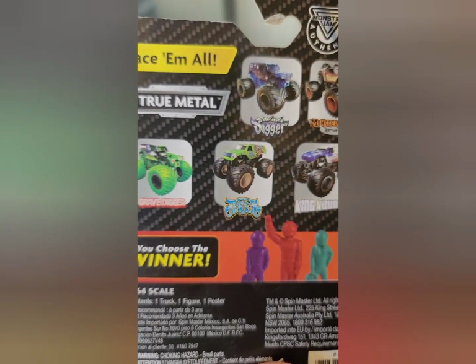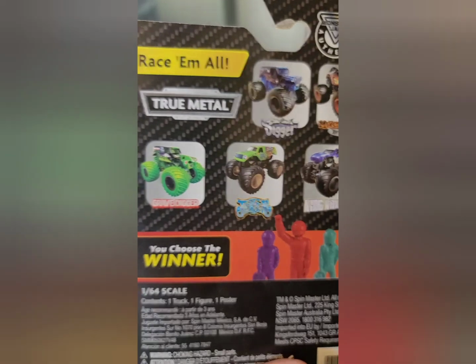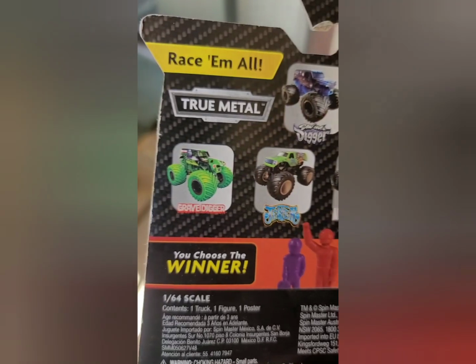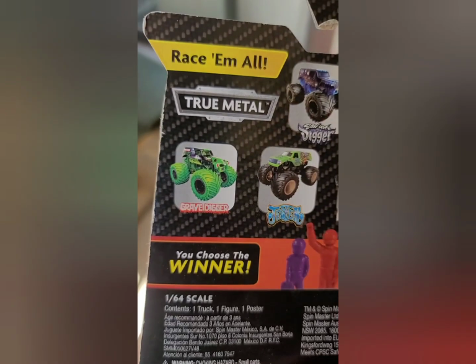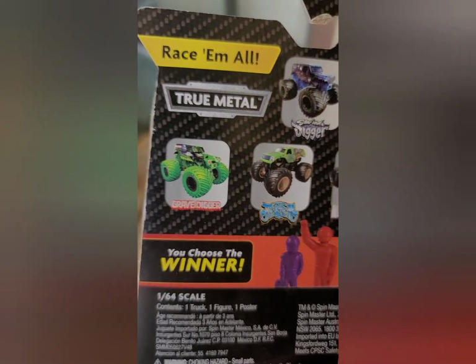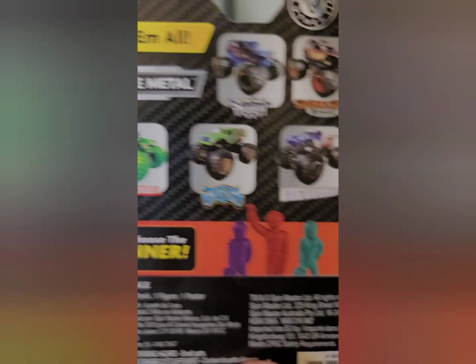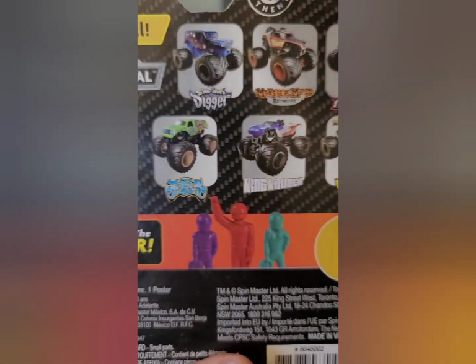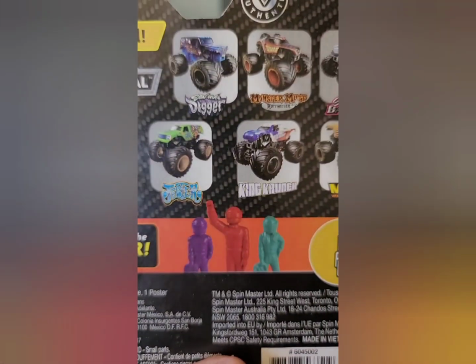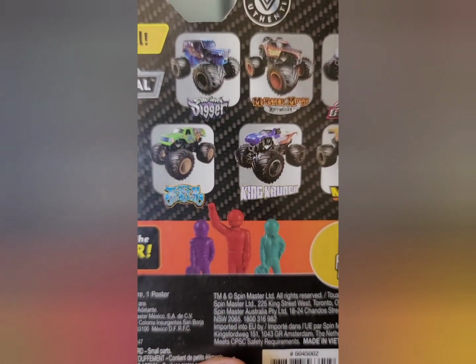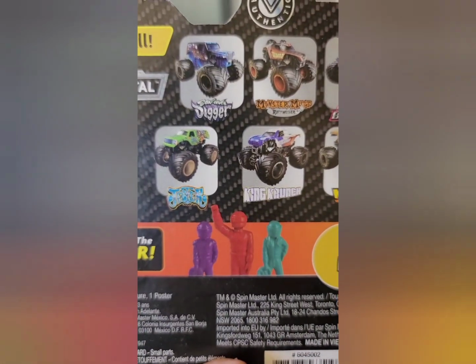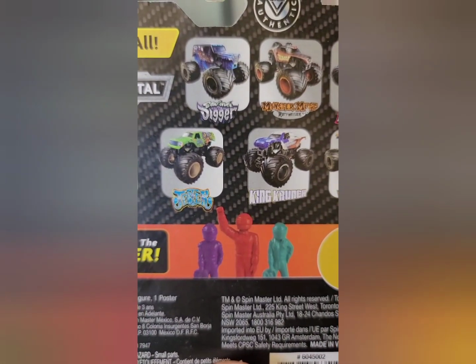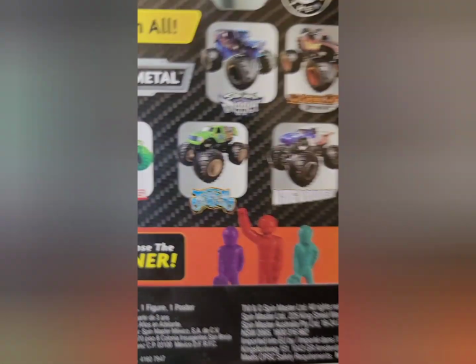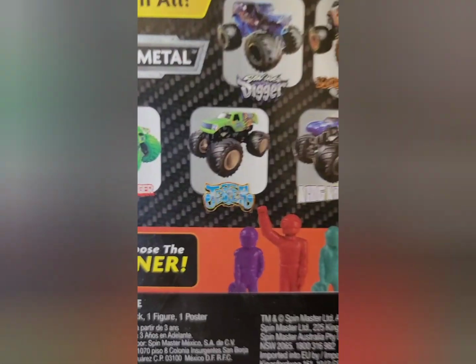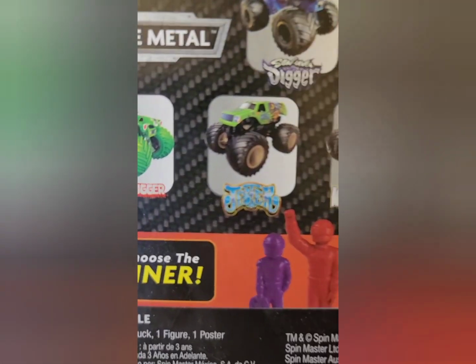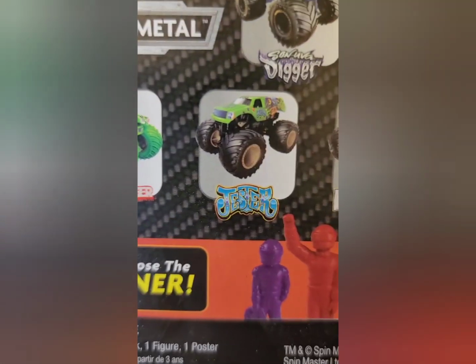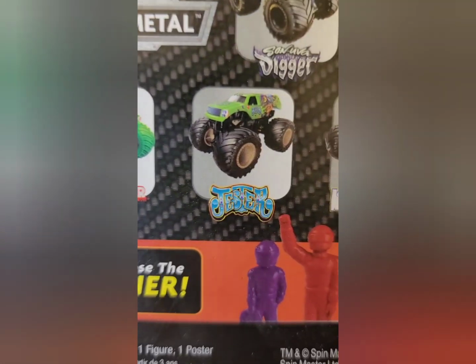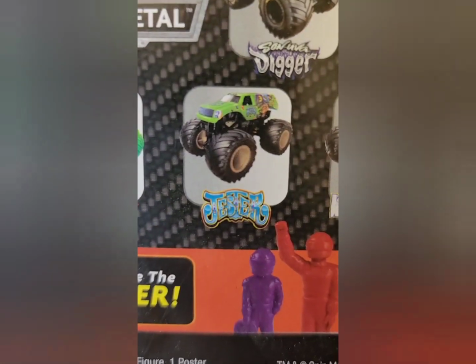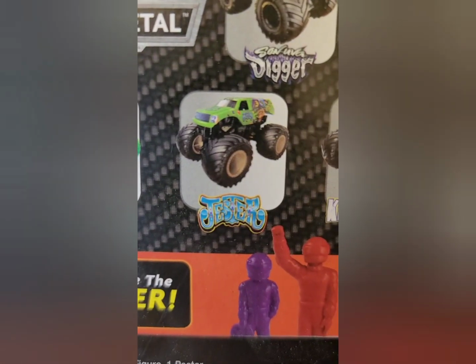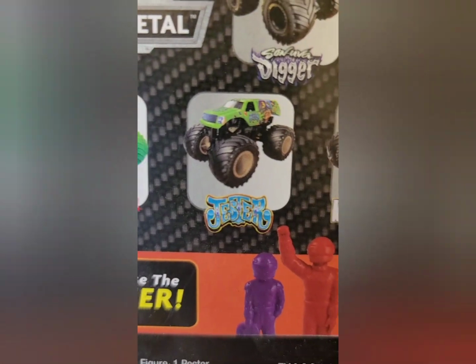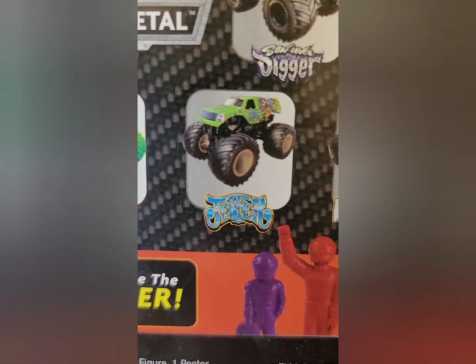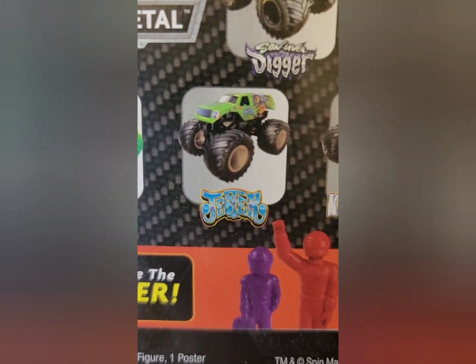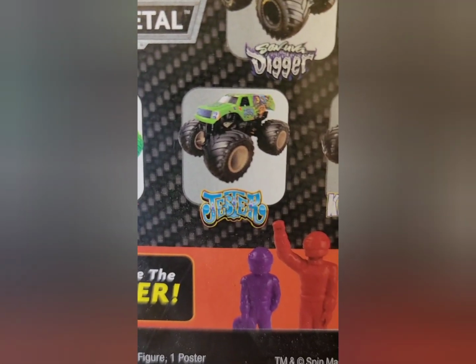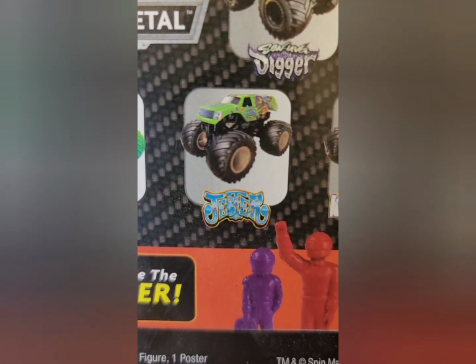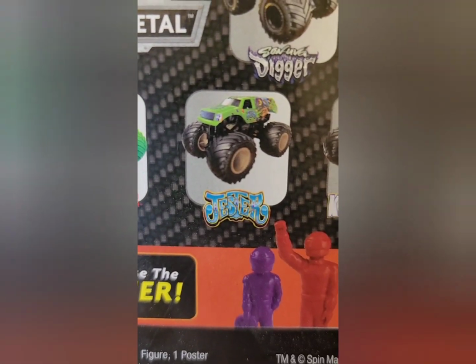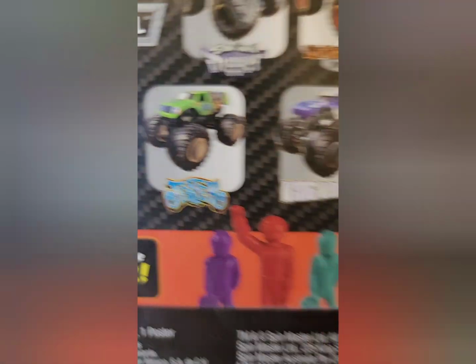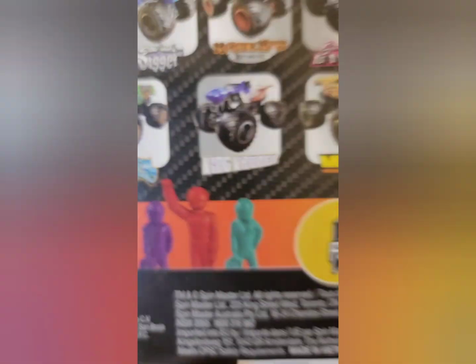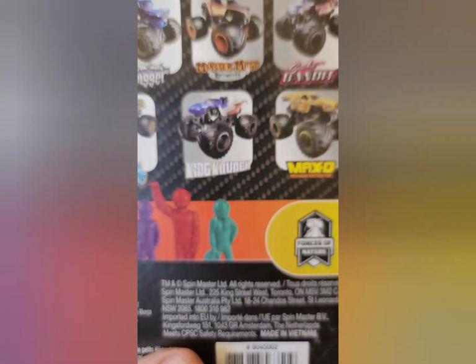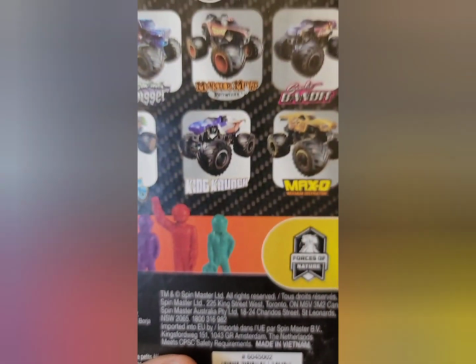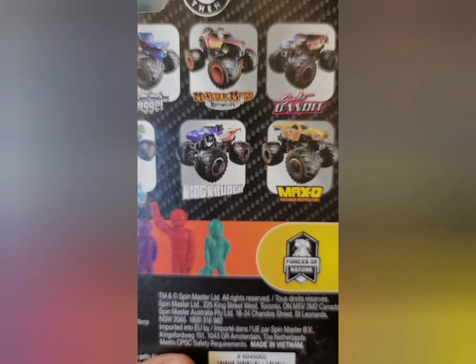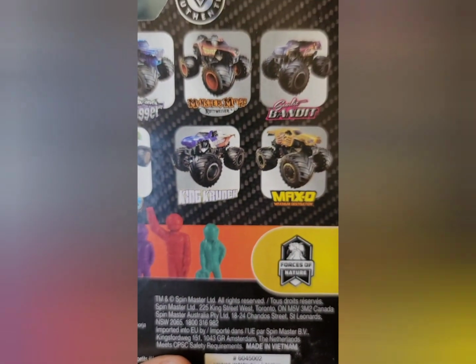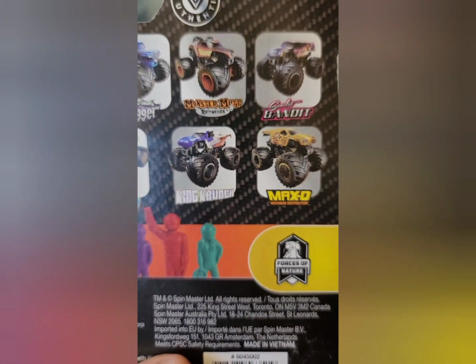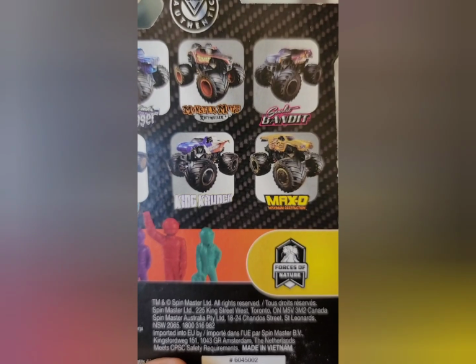We have all of those shown on the back. We're actually also looking for Jester 2 because we don't have him either.